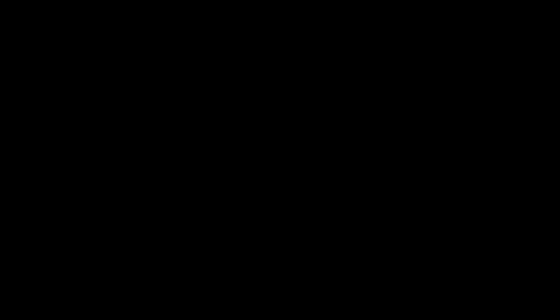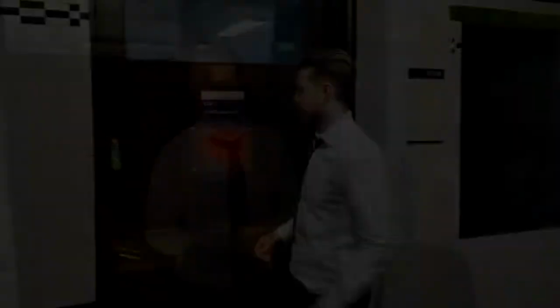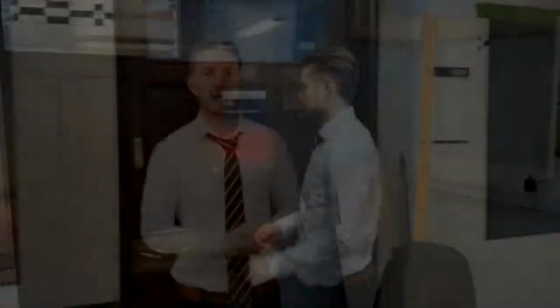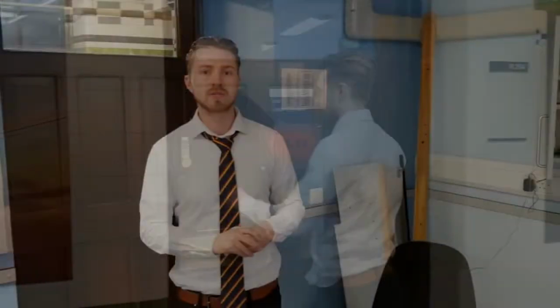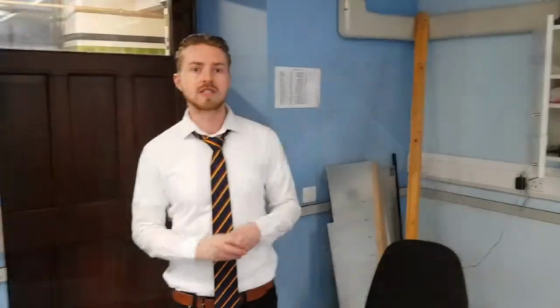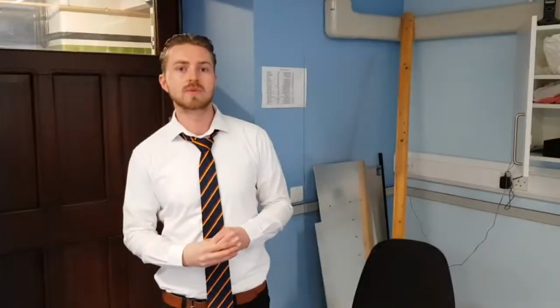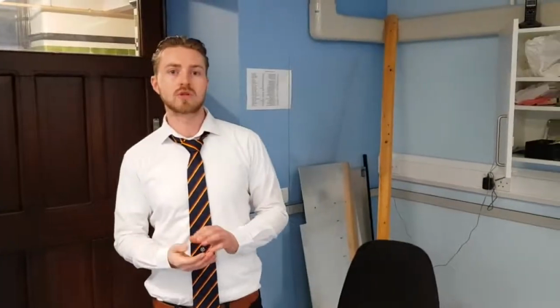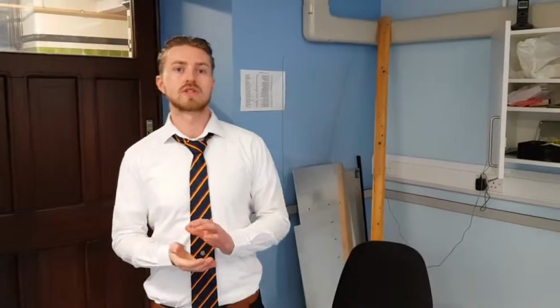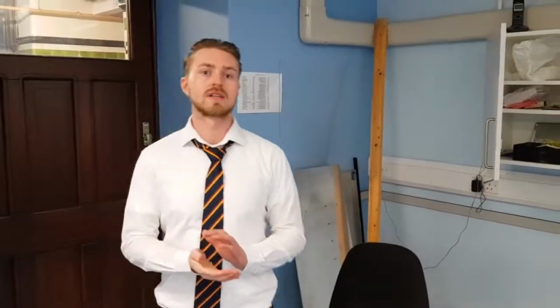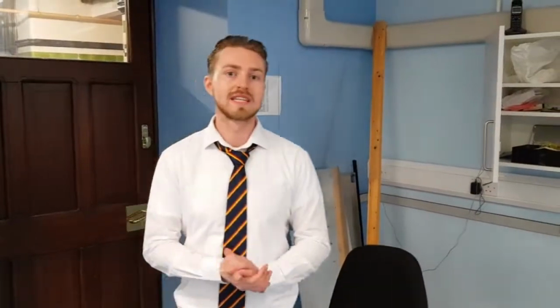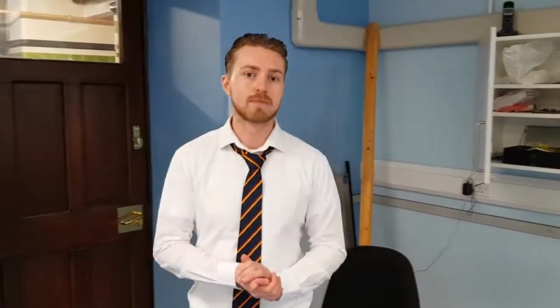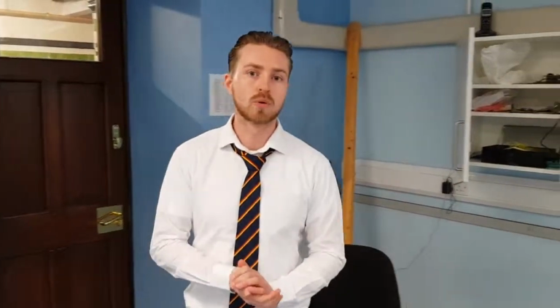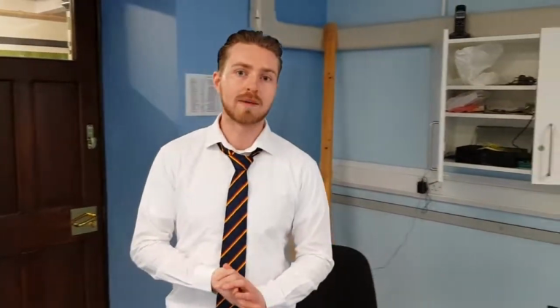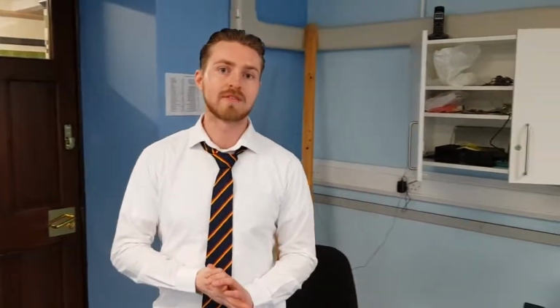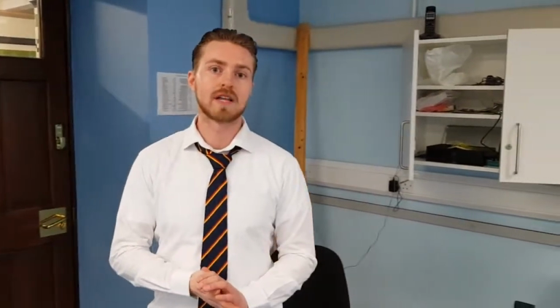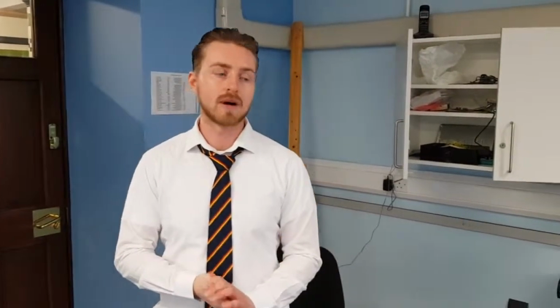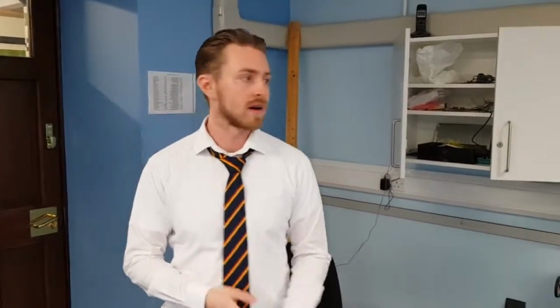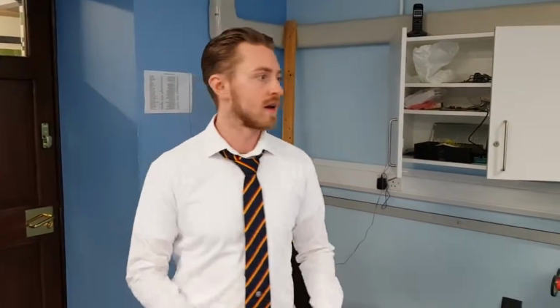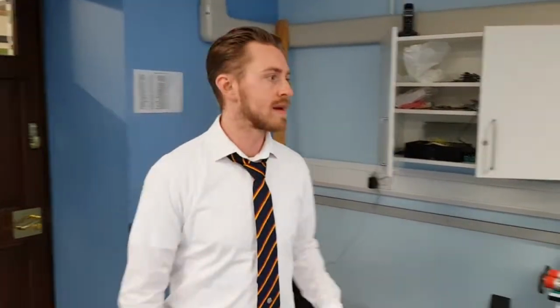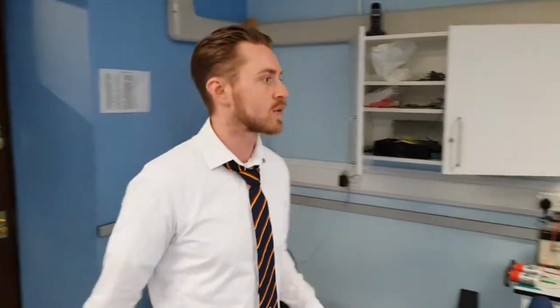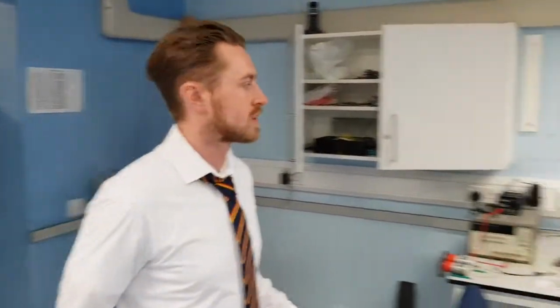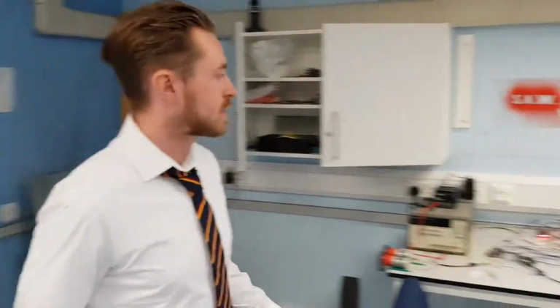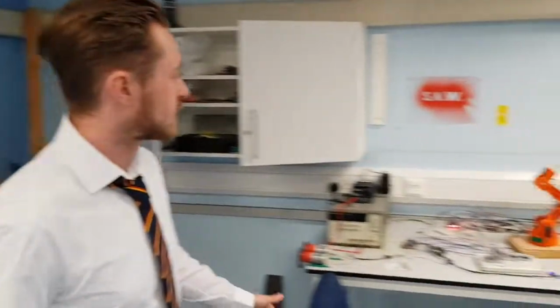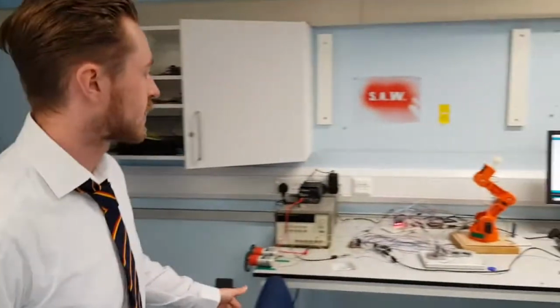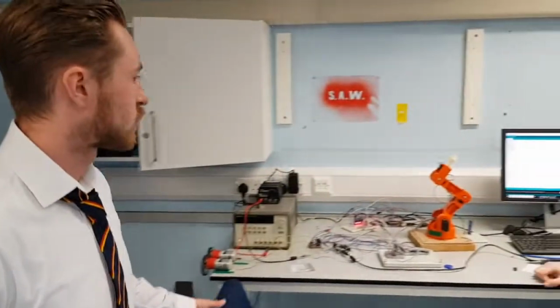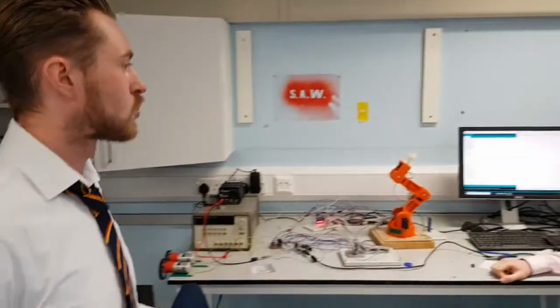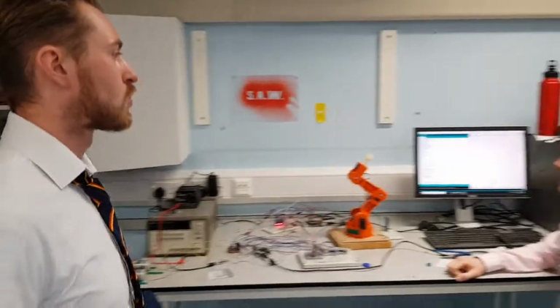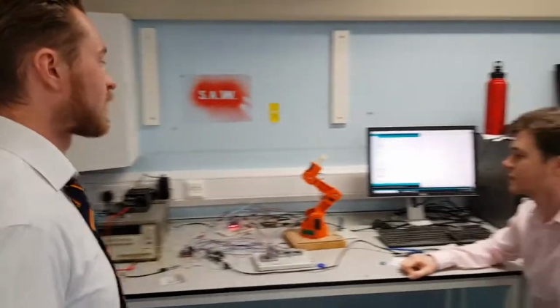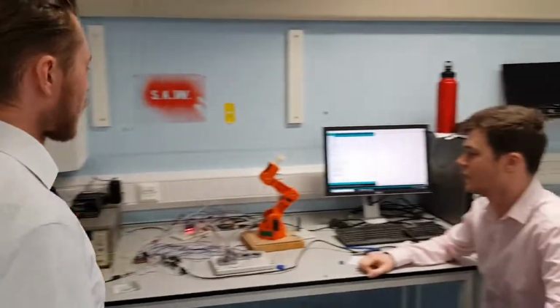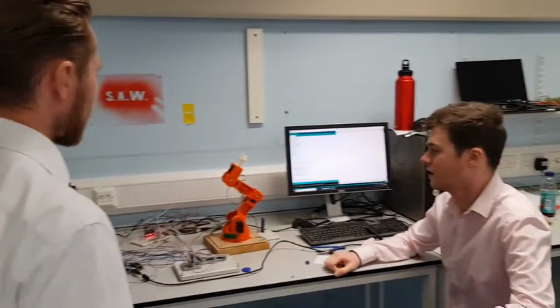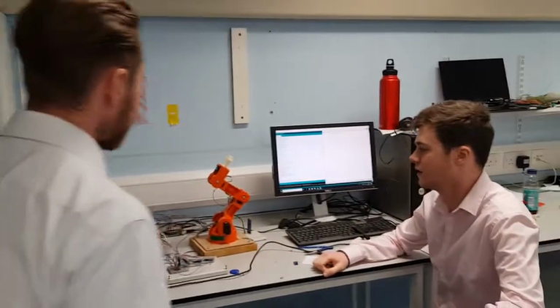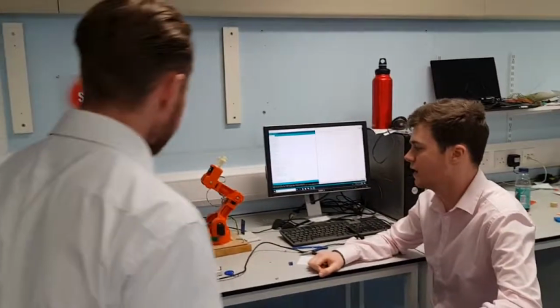We're at SAW Laboratories and we're going to talk to our lead programmer developer. Michael, do you think you can take us through? Will you be working on it? Yeah.